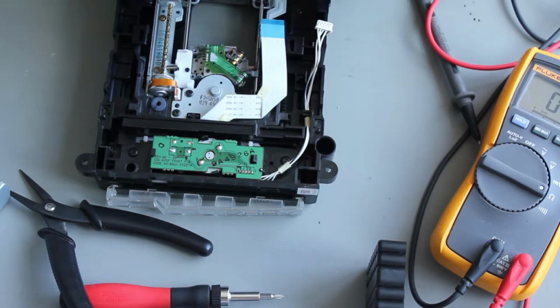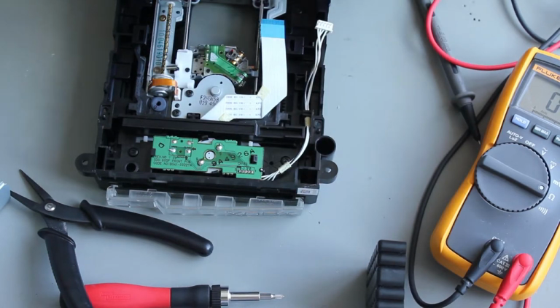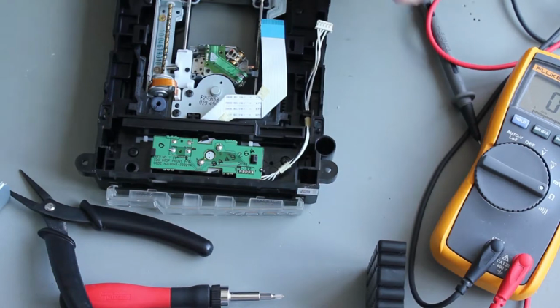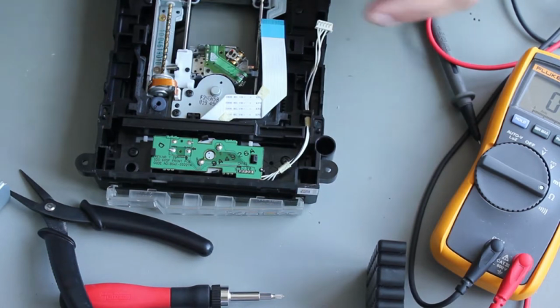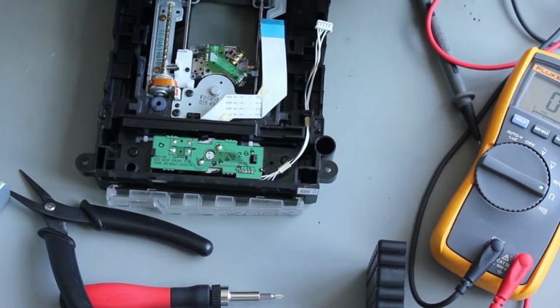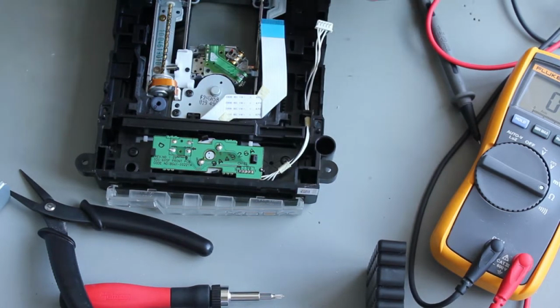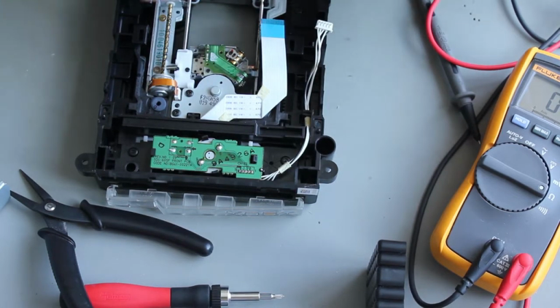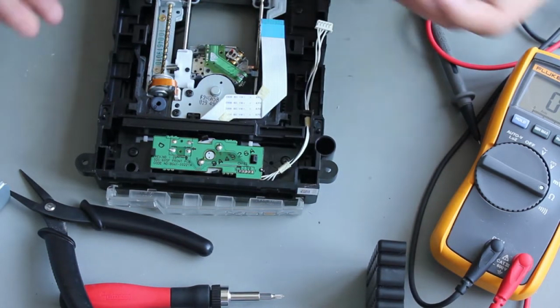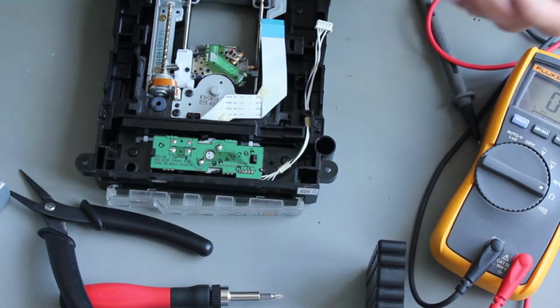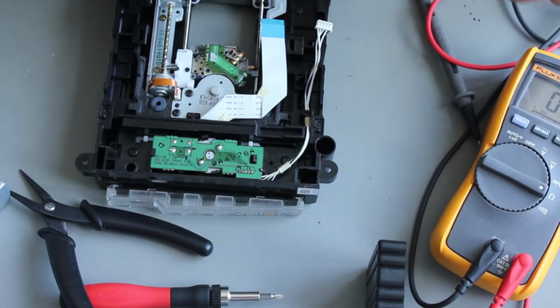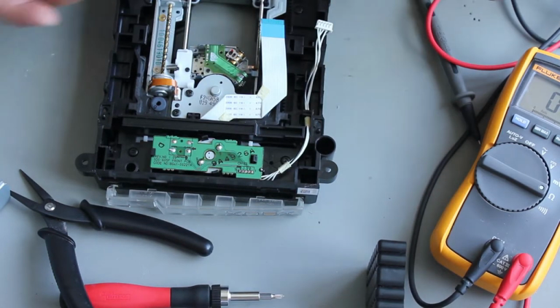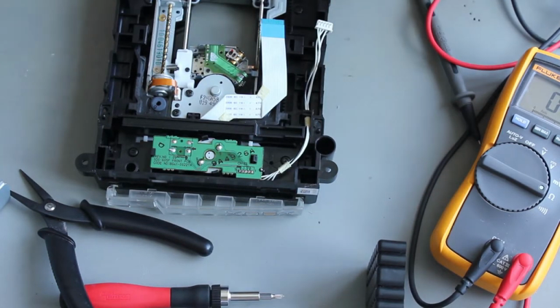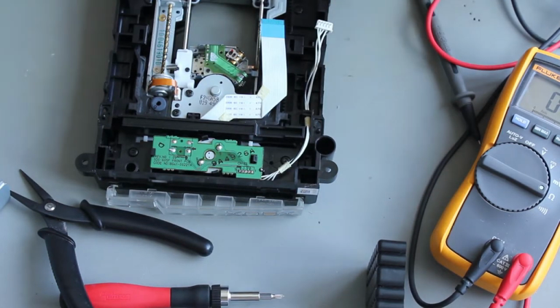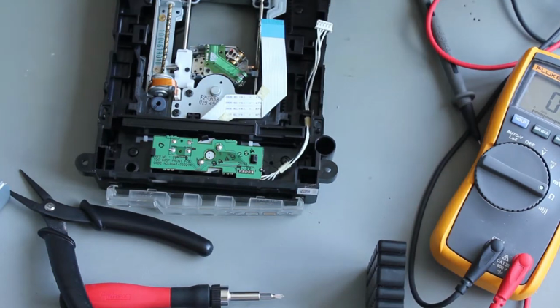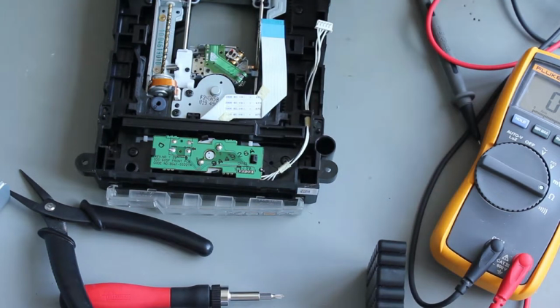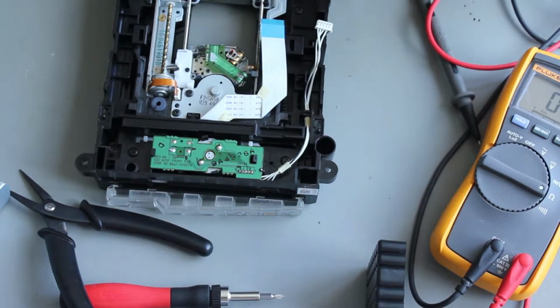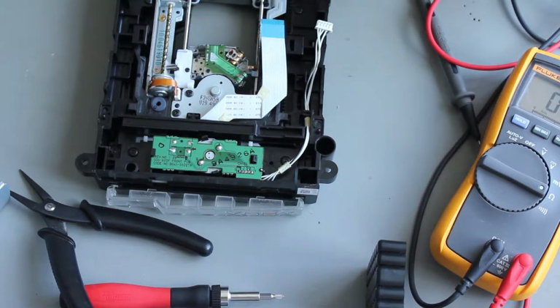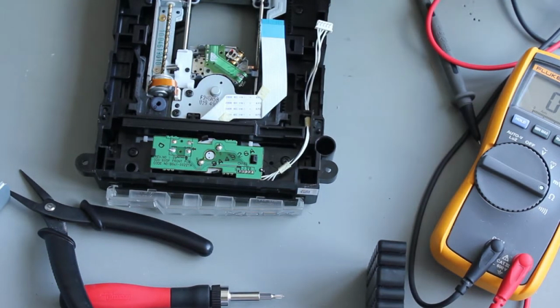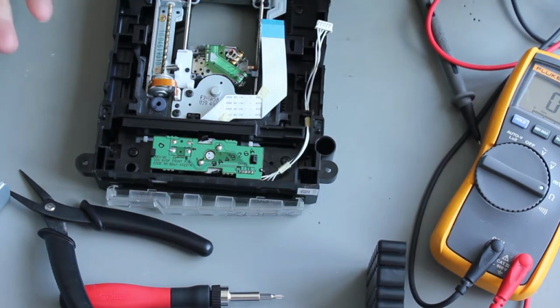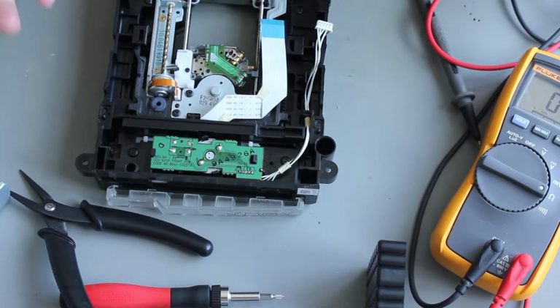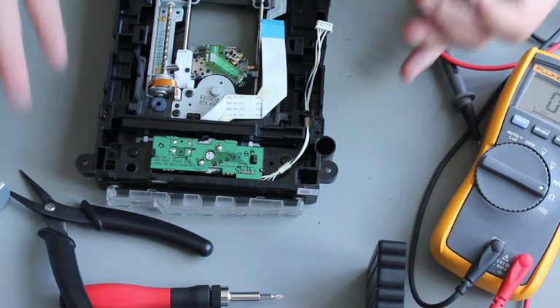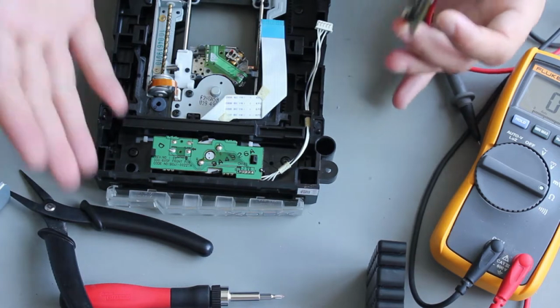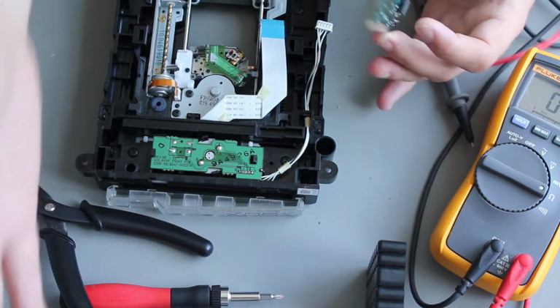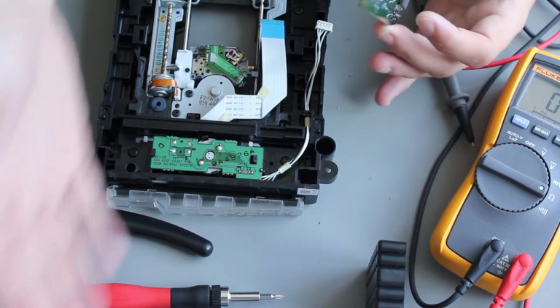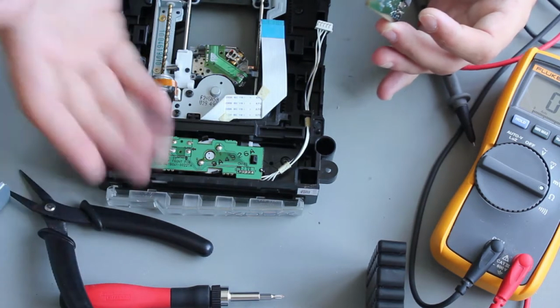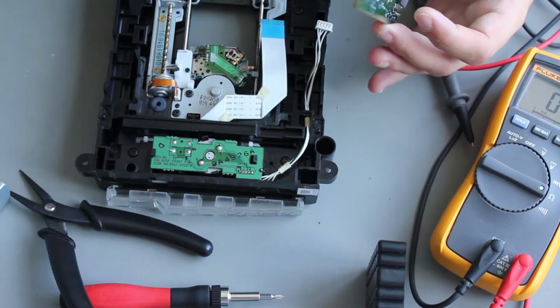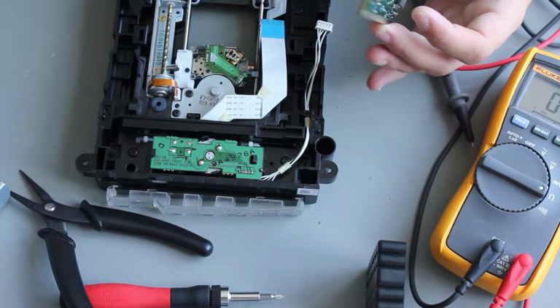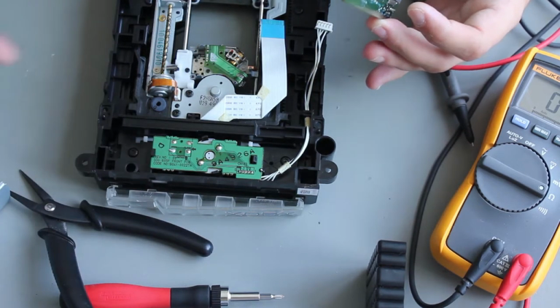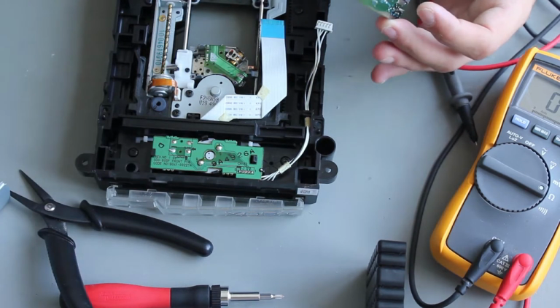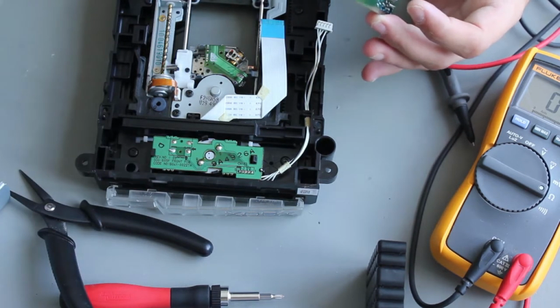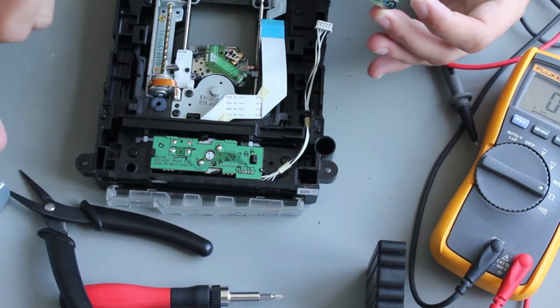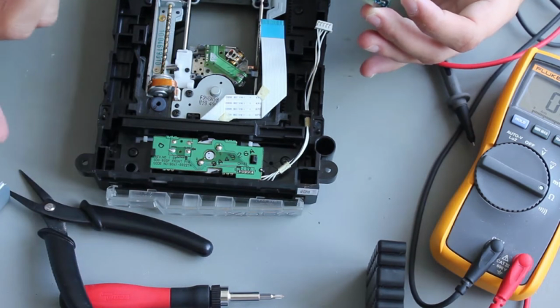Now all we do is reassemble the drive, put it back in the Xbox, and see if it reads a disk. If it doesn't read a disk then we come back and do it again.